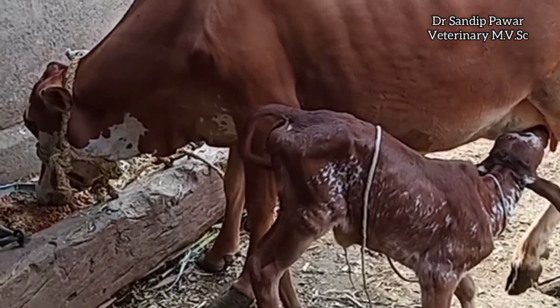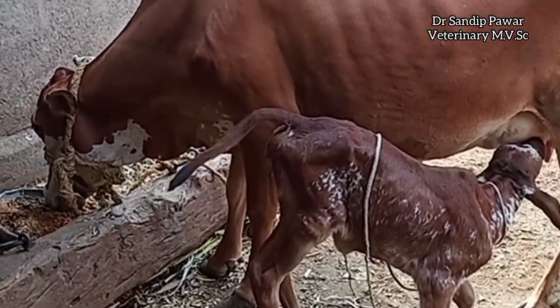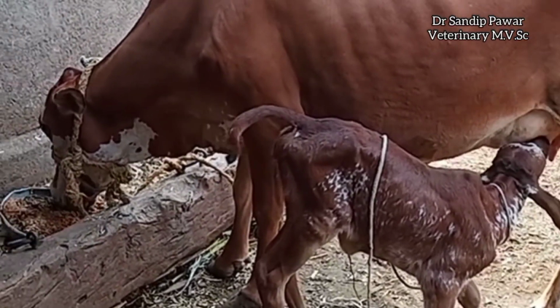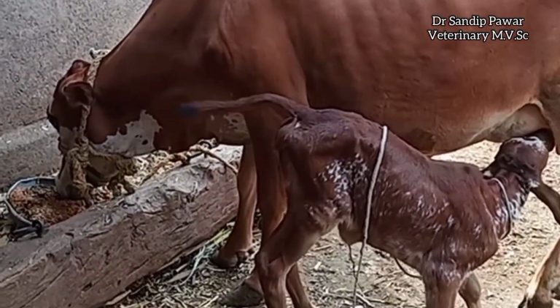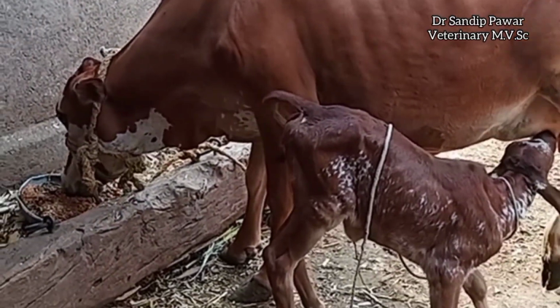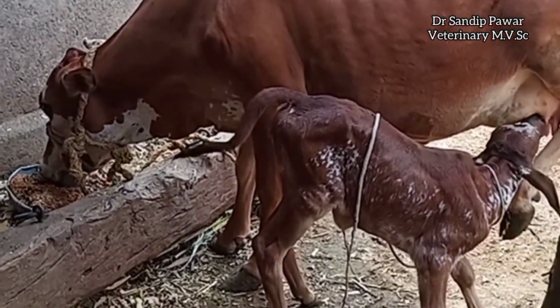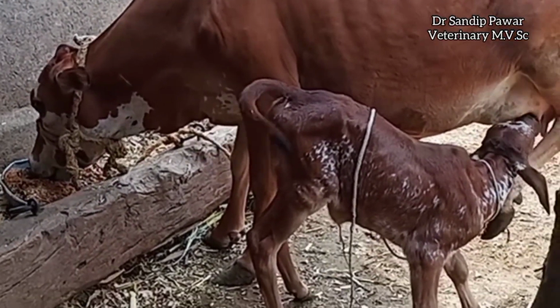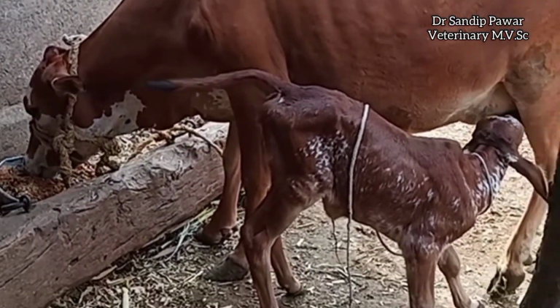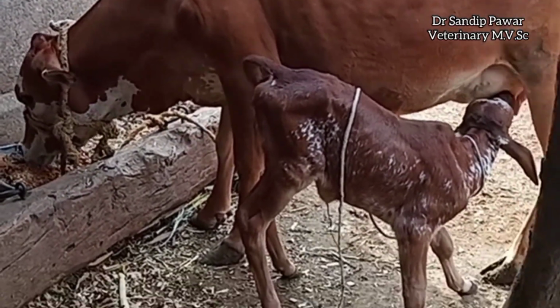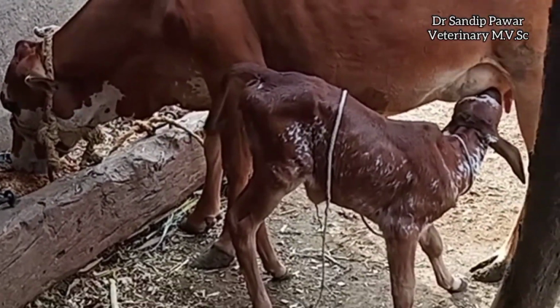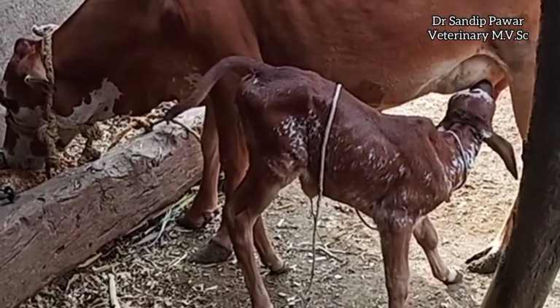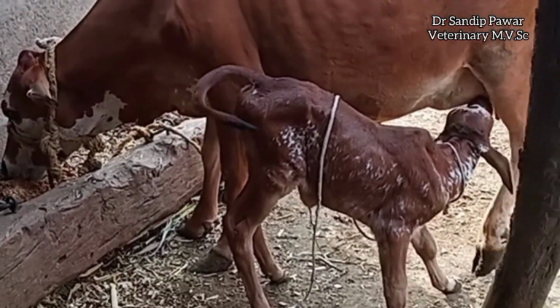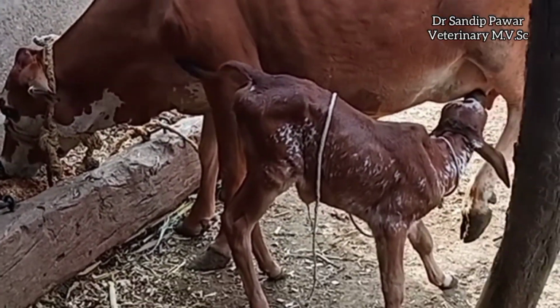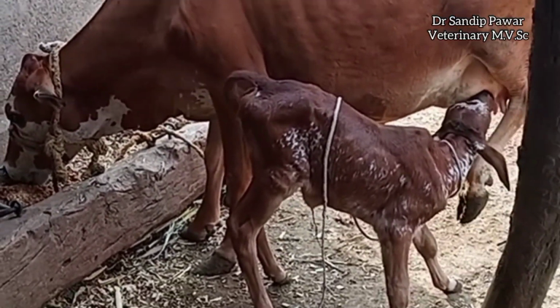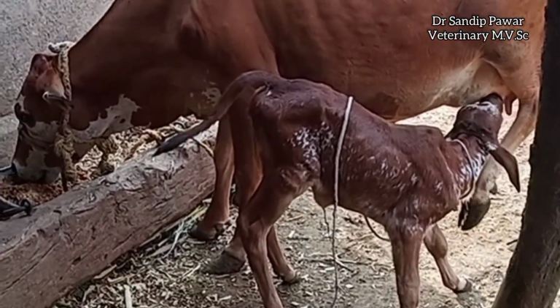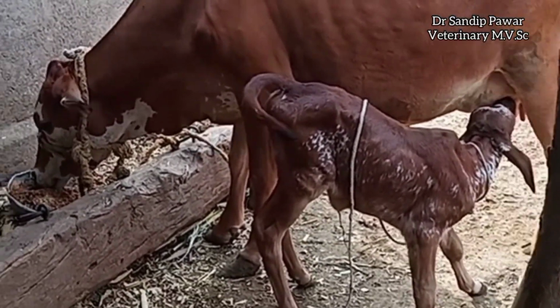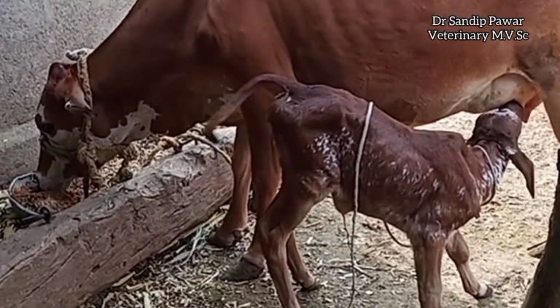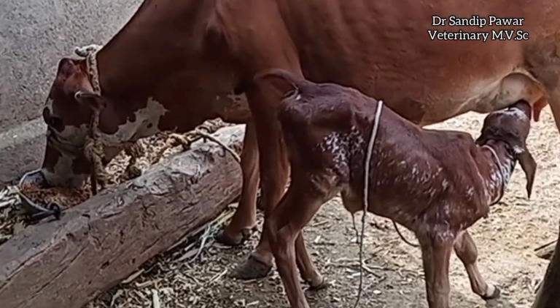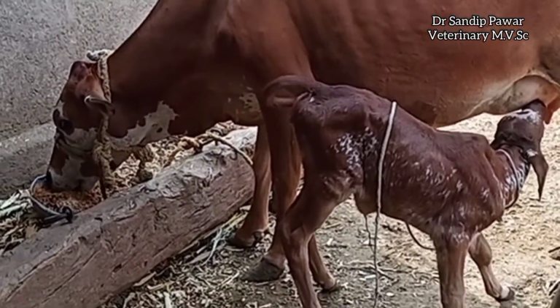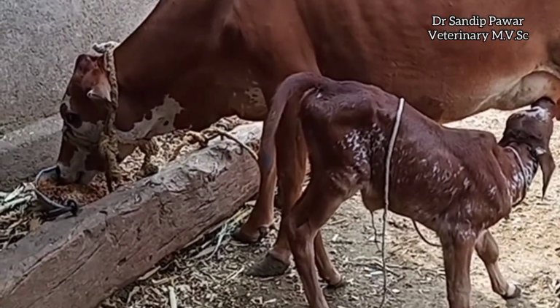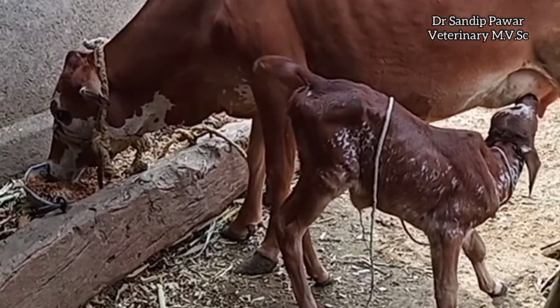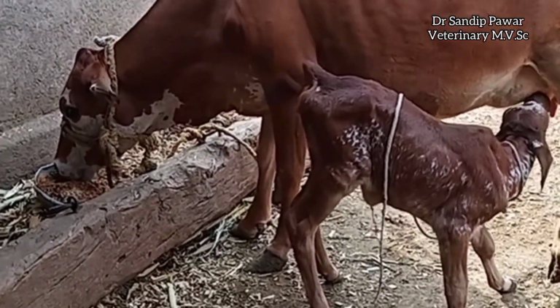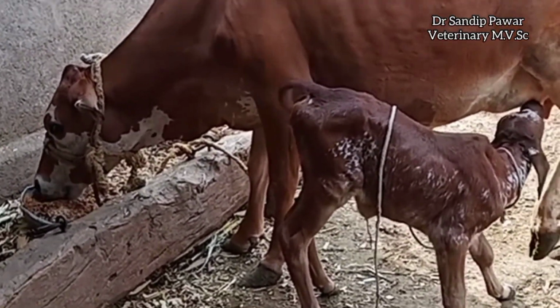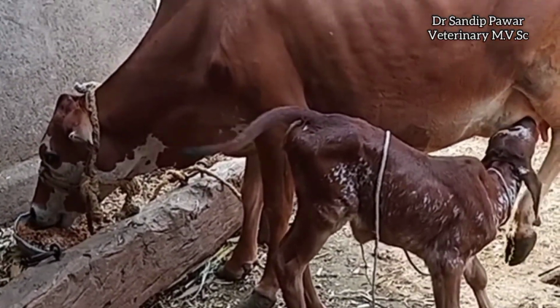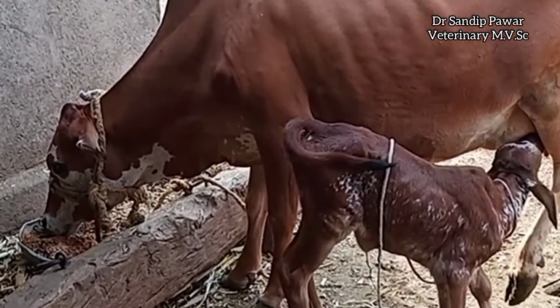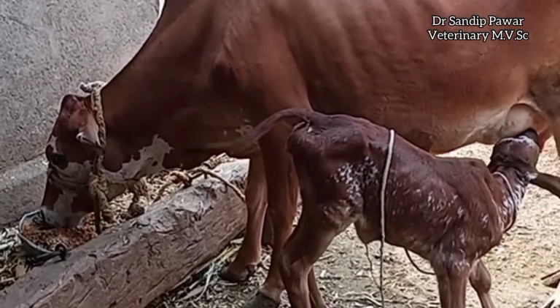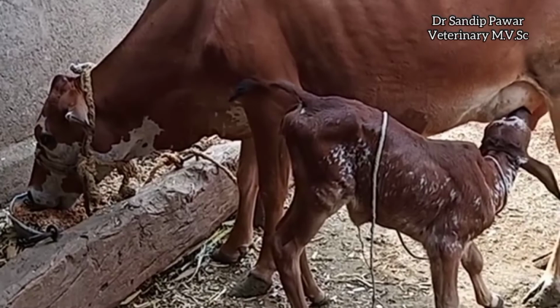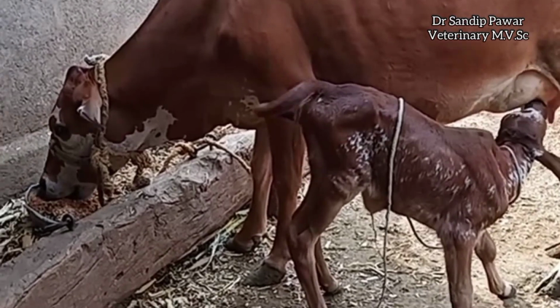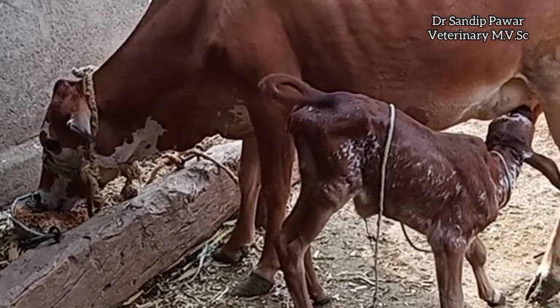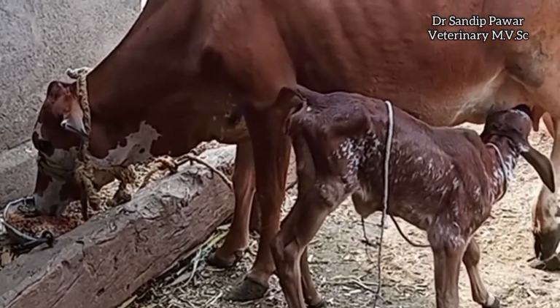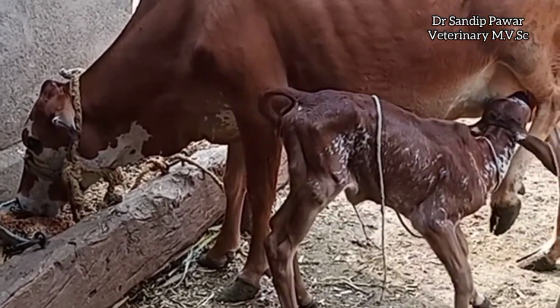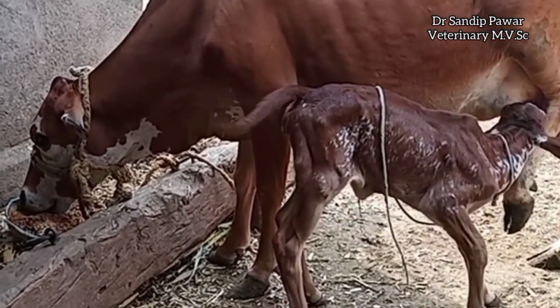Hello everyone. Today we will go through the steps of disbudding of calf.